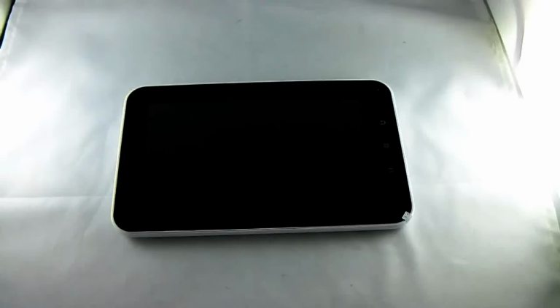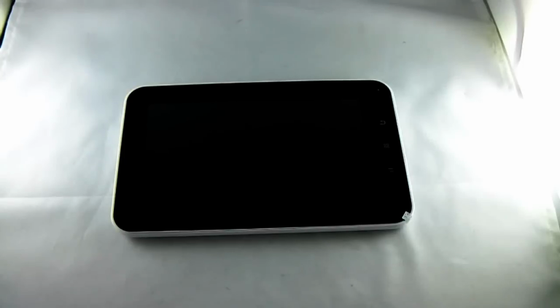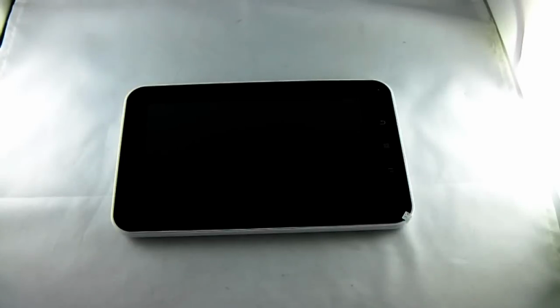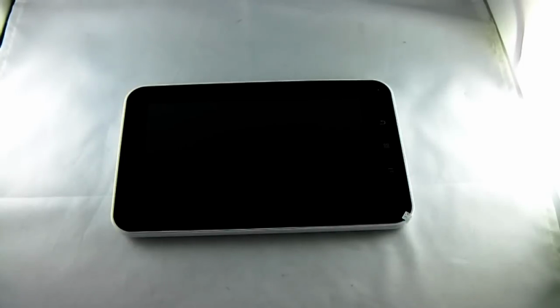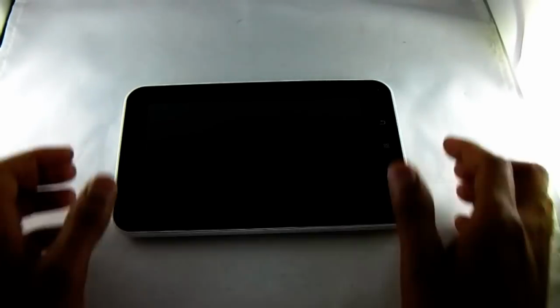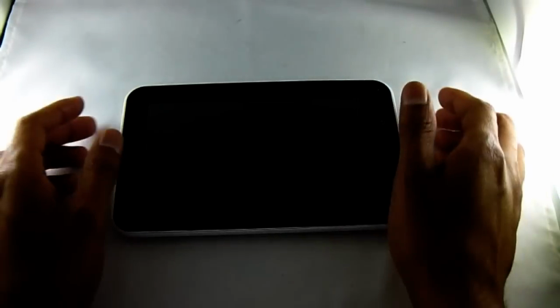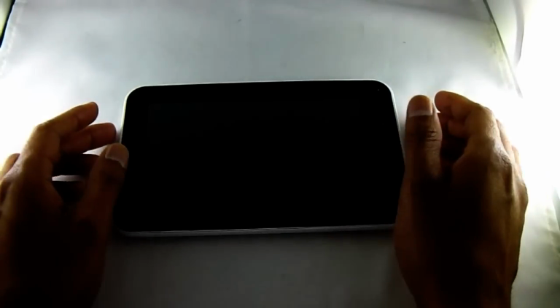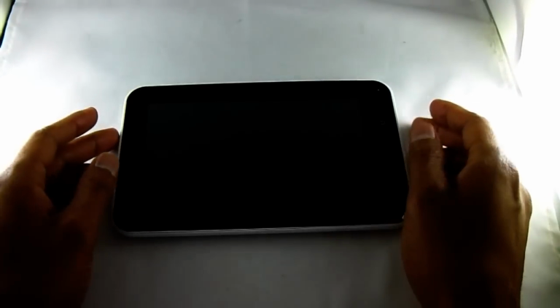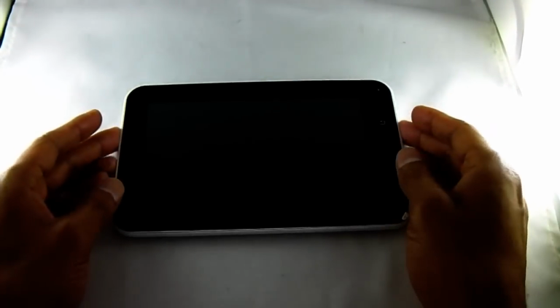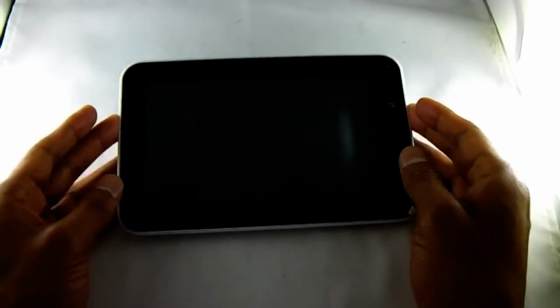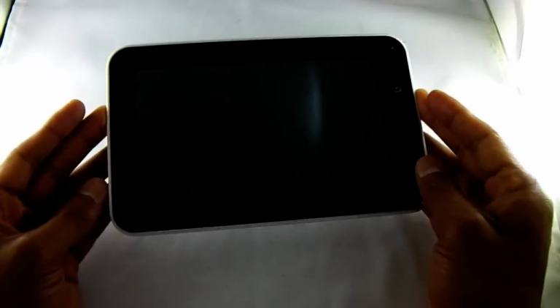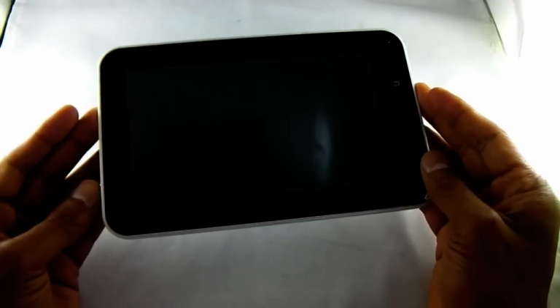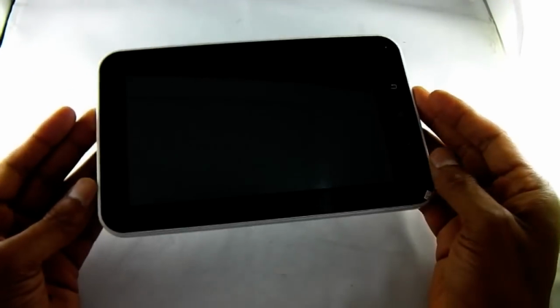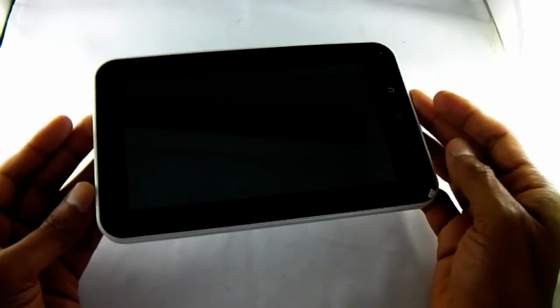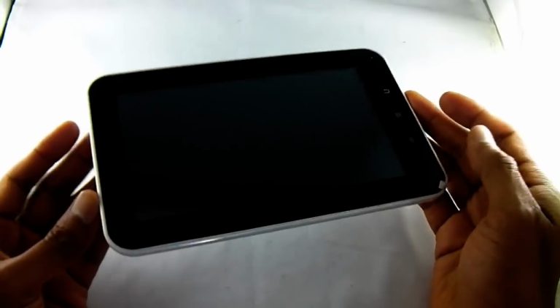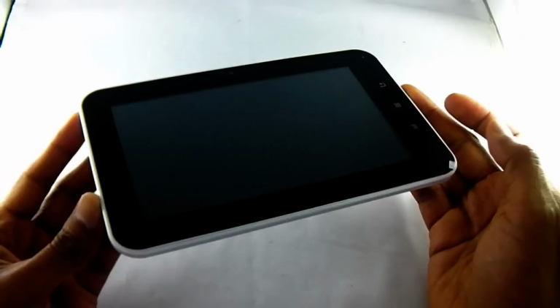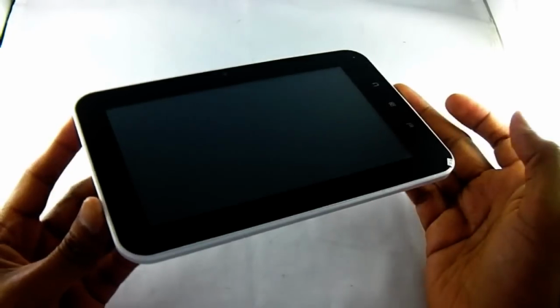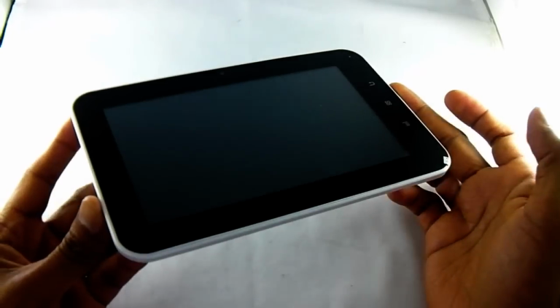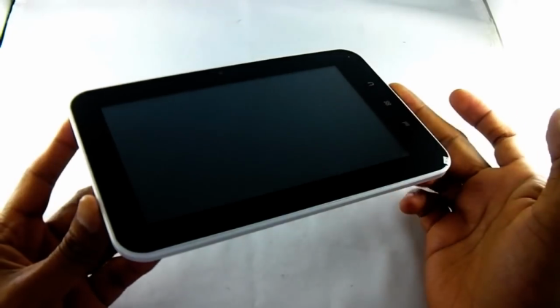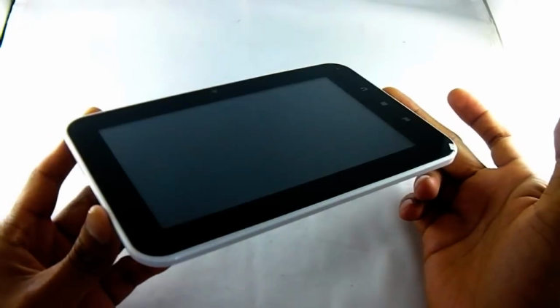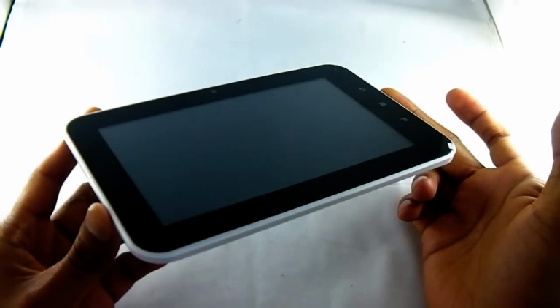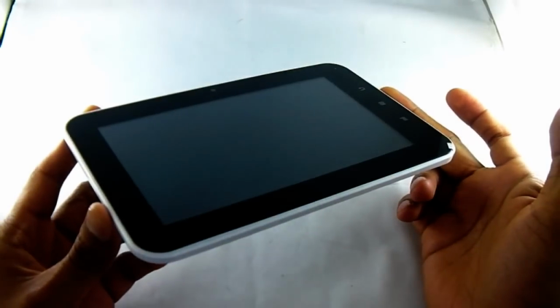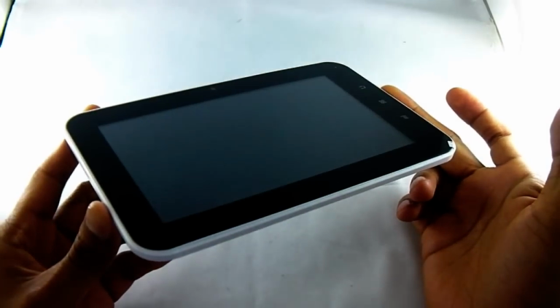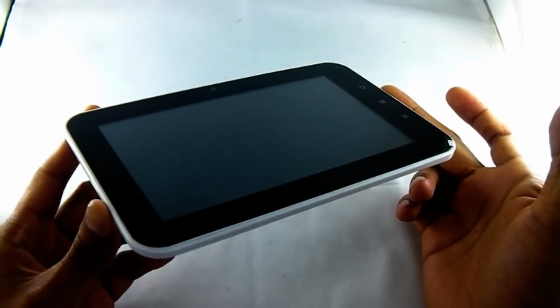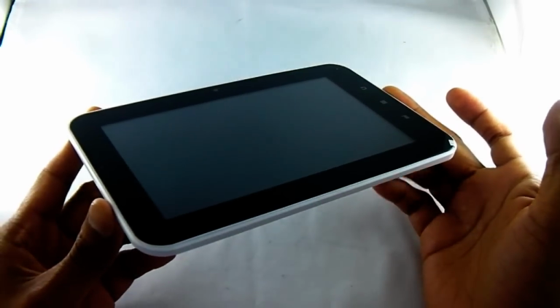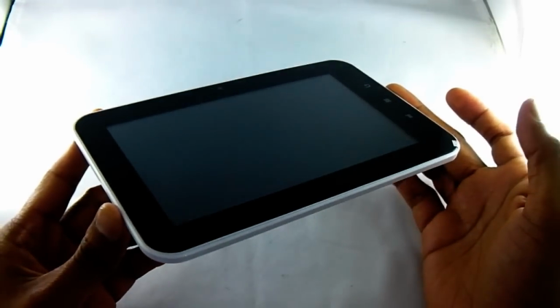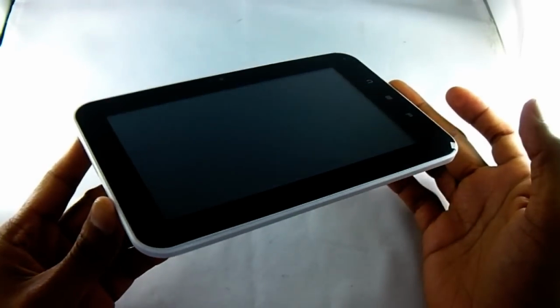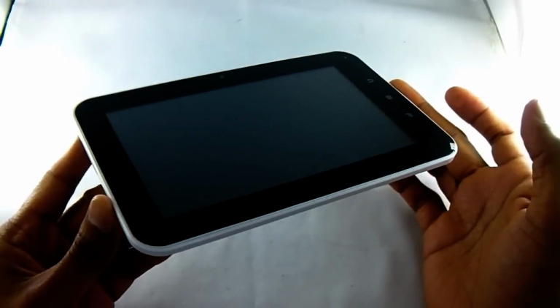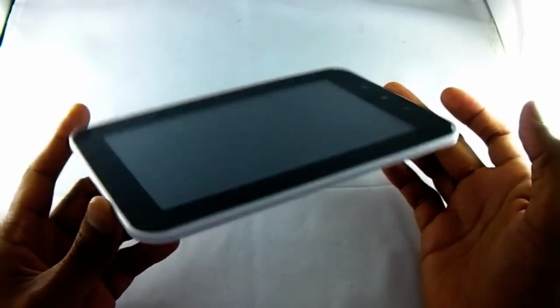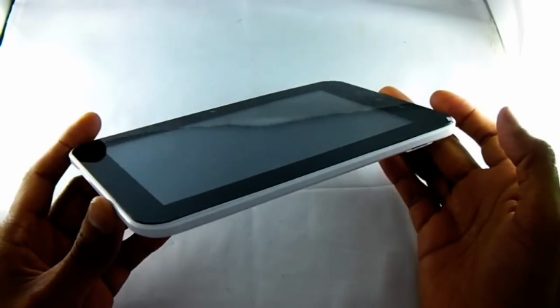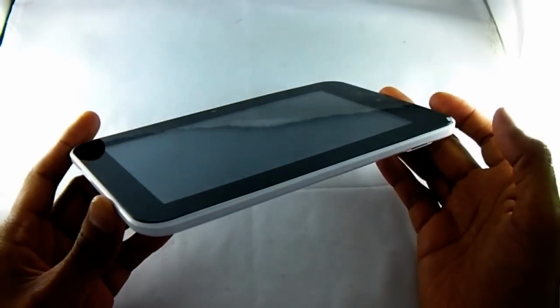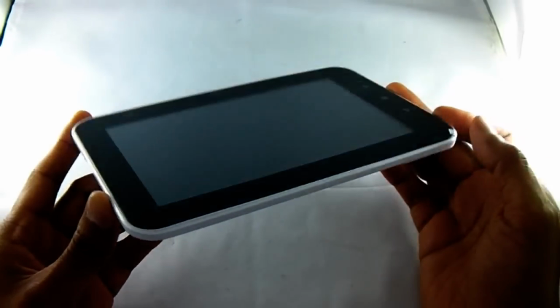Hi, welcome to our video. Today we're having a look at this fantastic 7-inch Android 4 tablet.